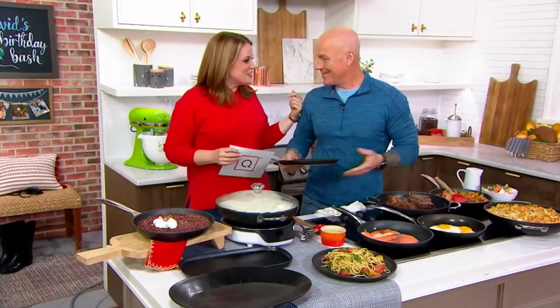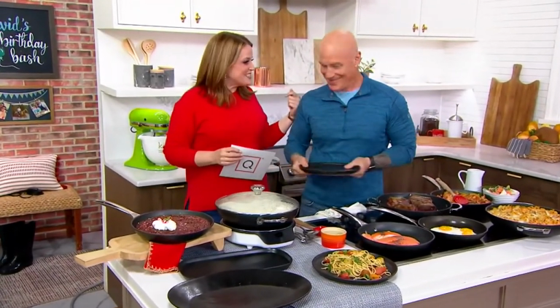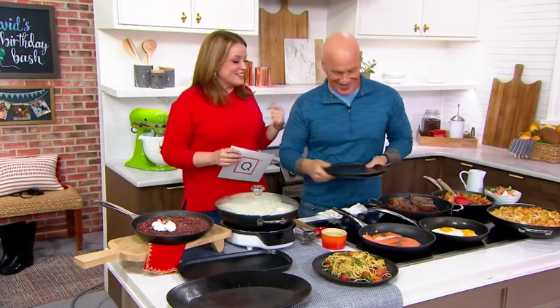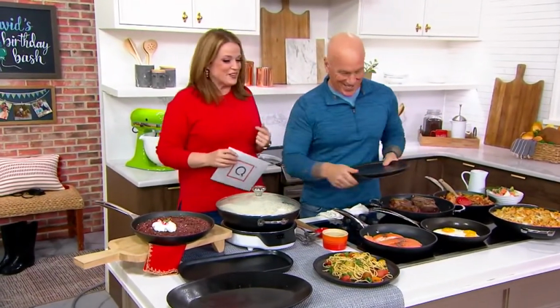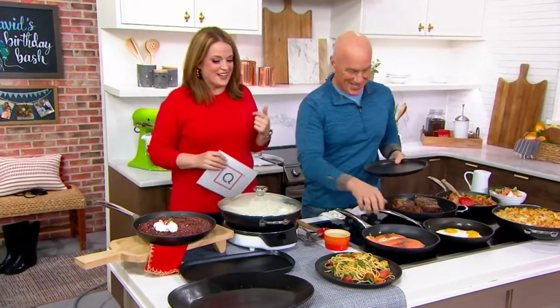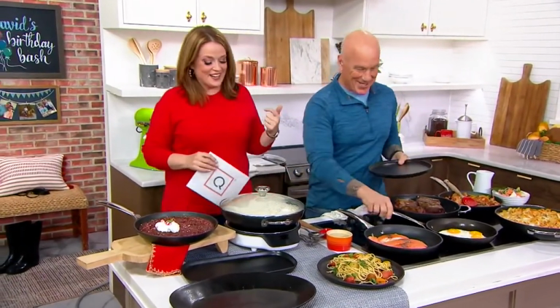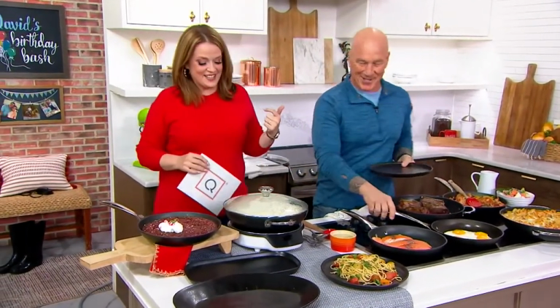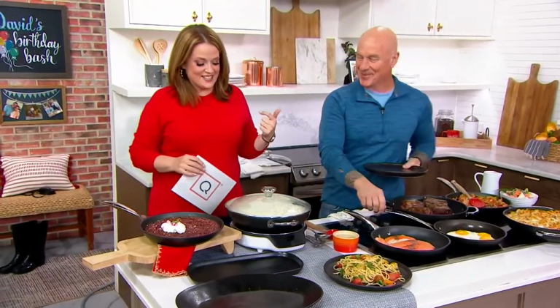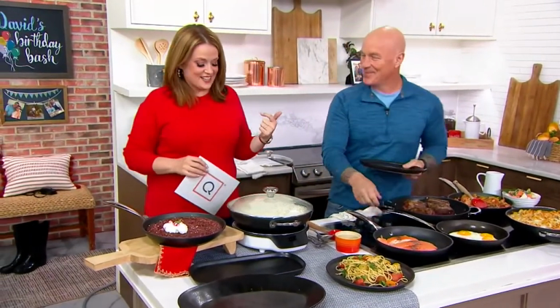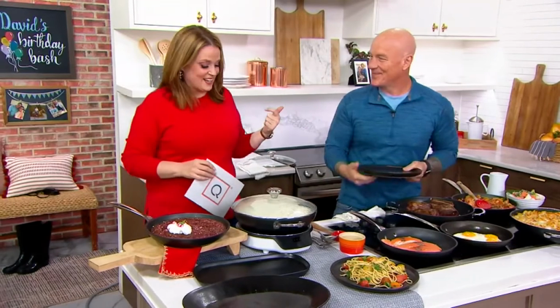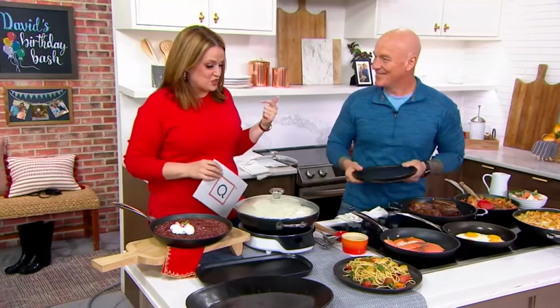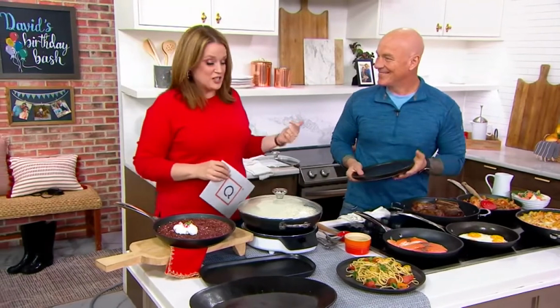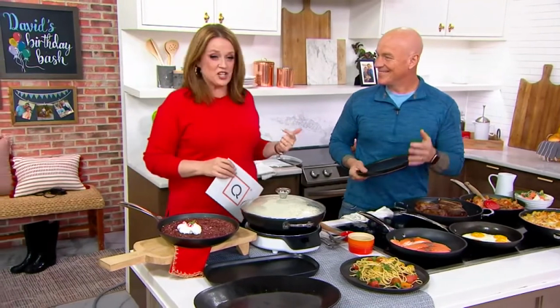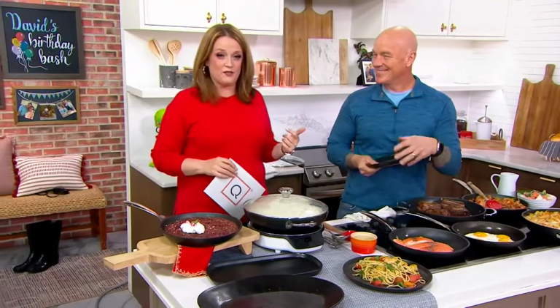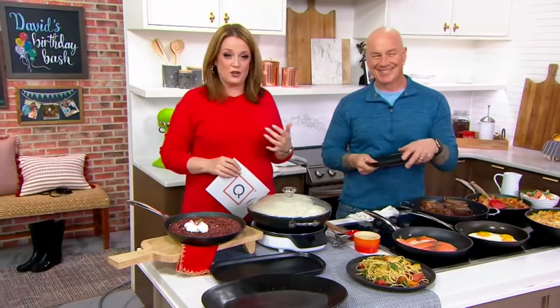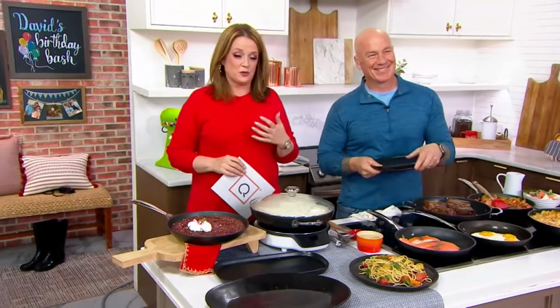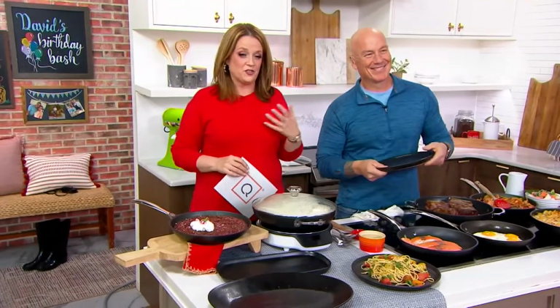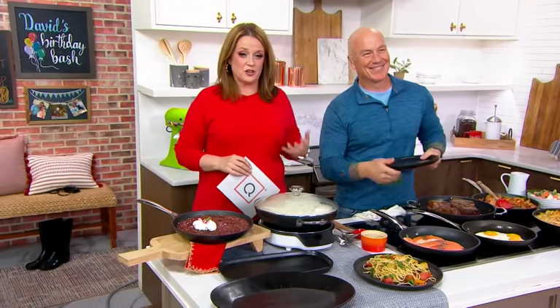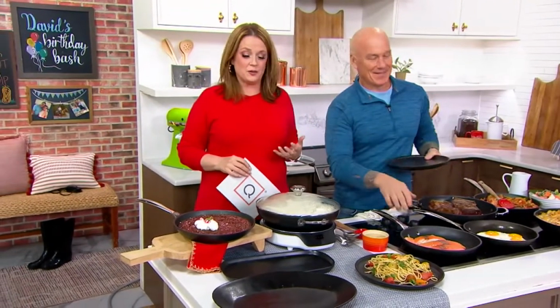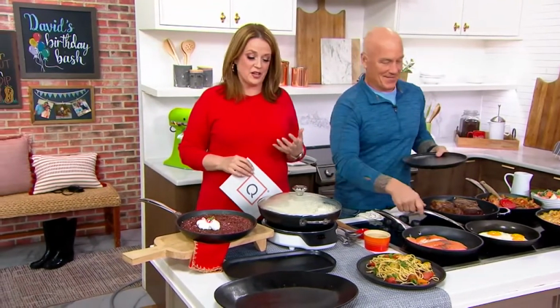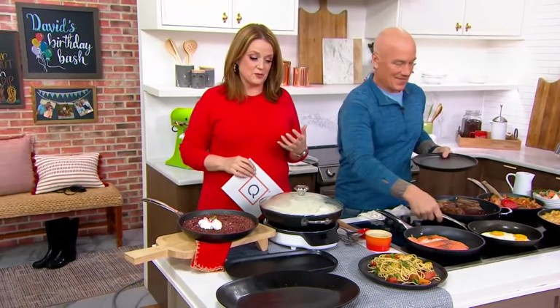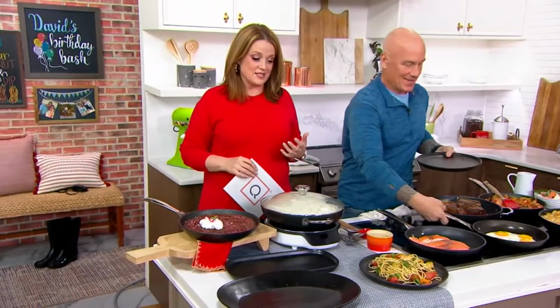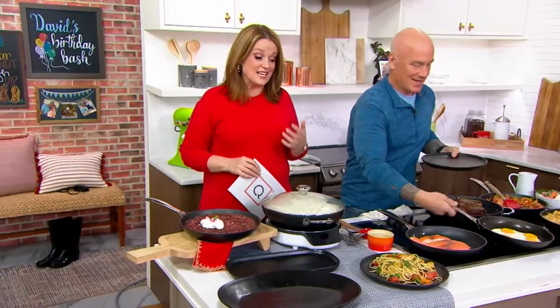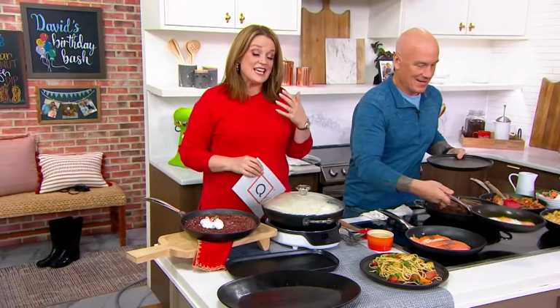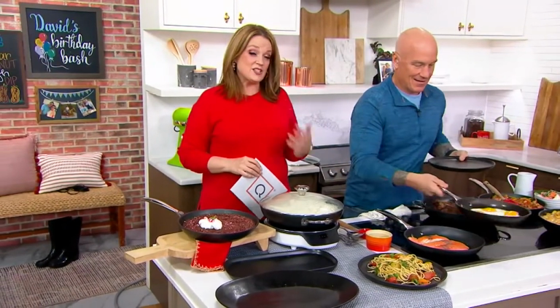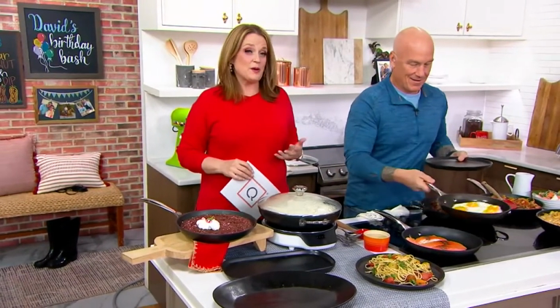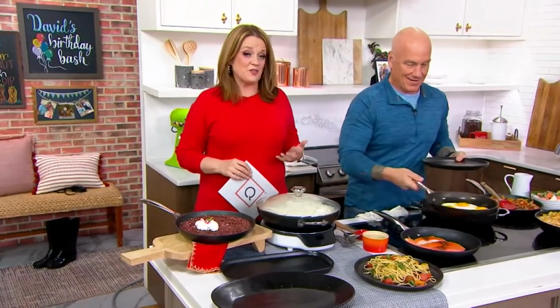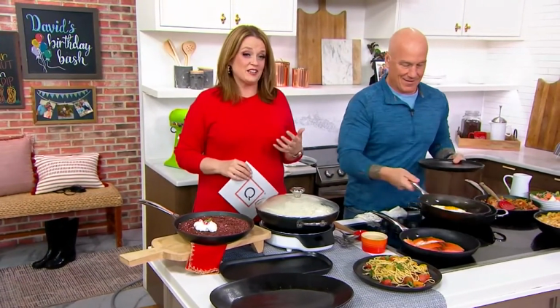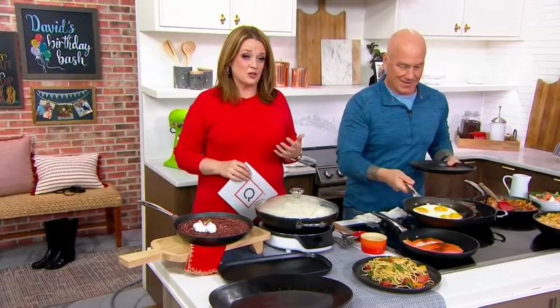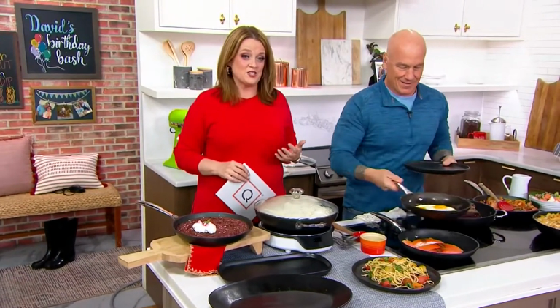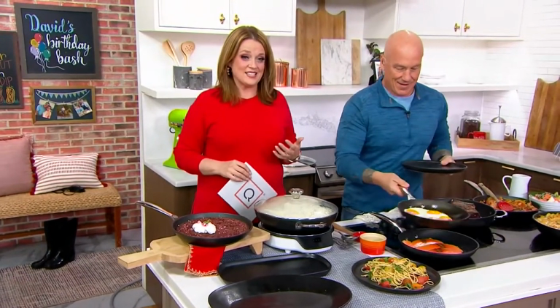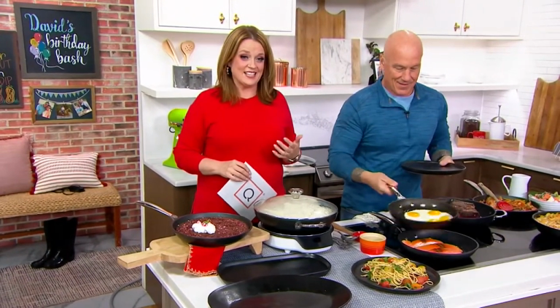It's good to see you. Good to see you too. Greg is a trained chef. He also runs an incredible catering business. He's here representing Le Creuset today.